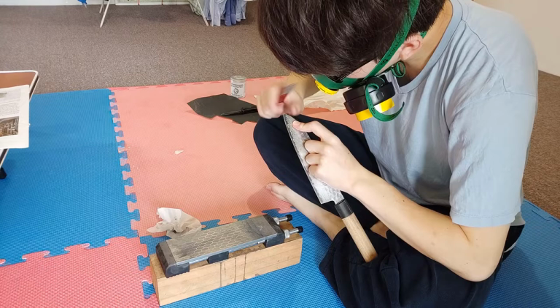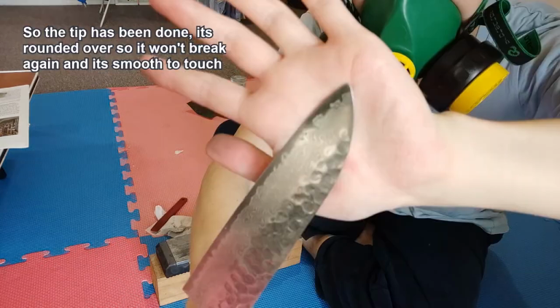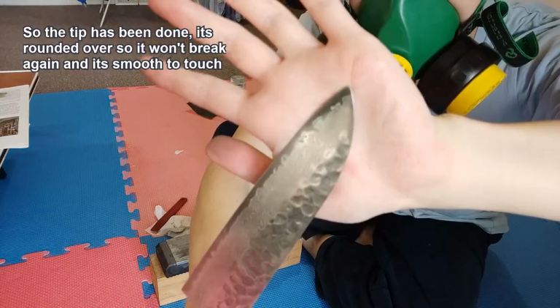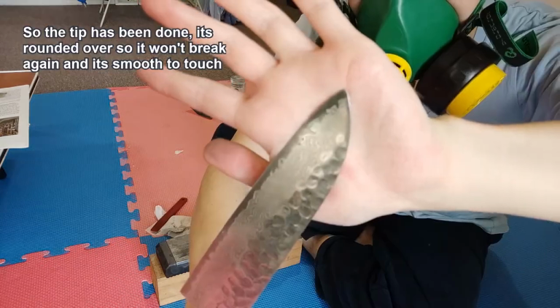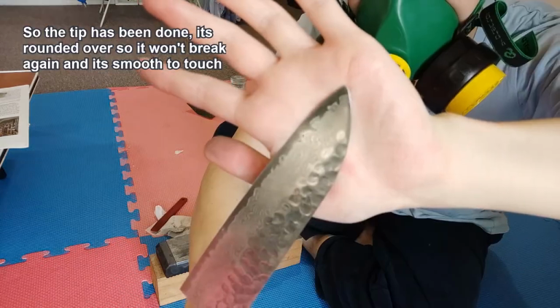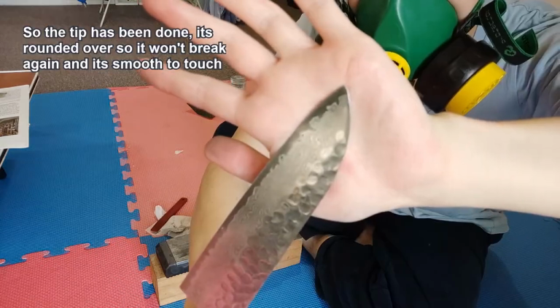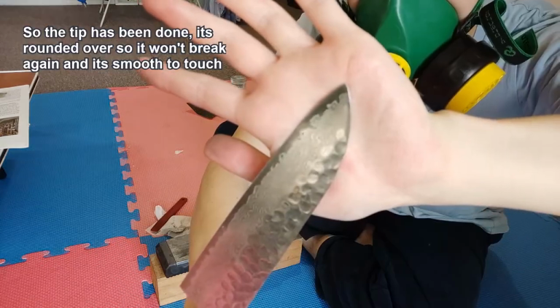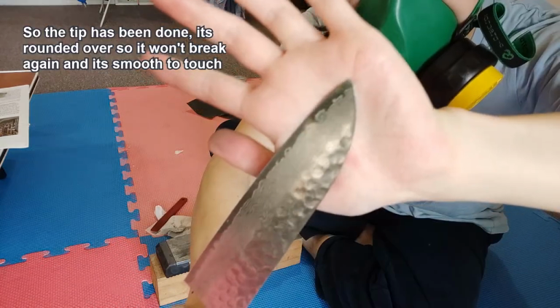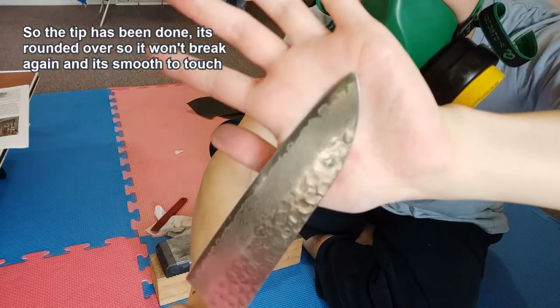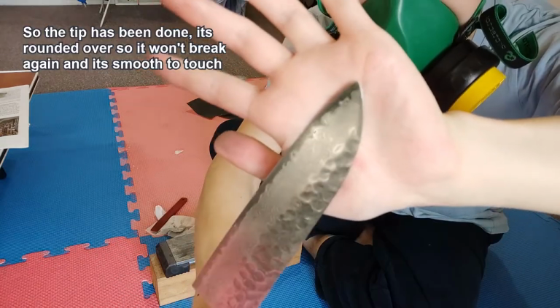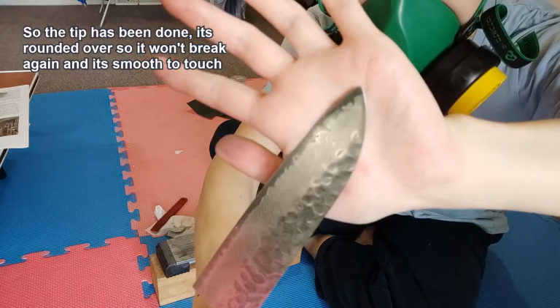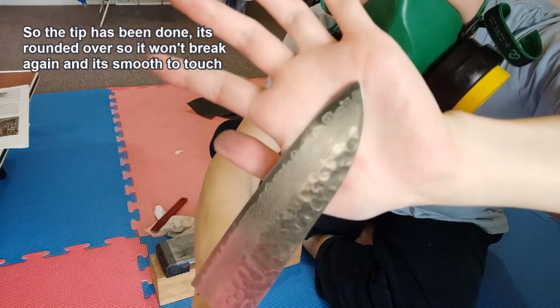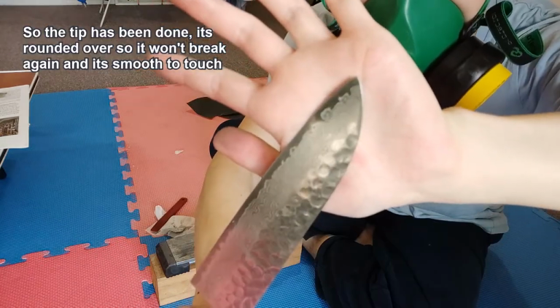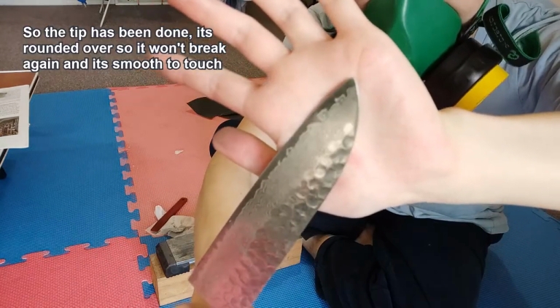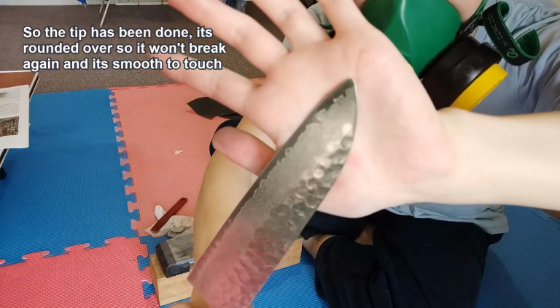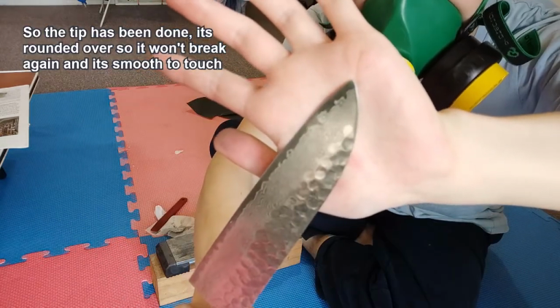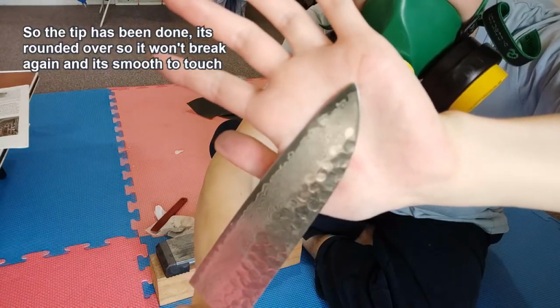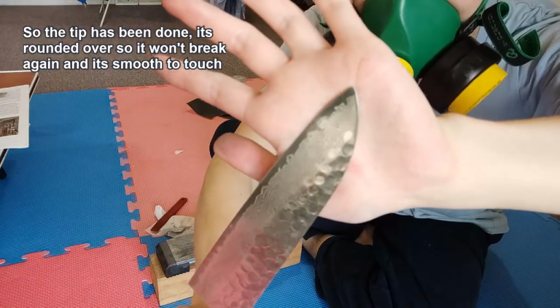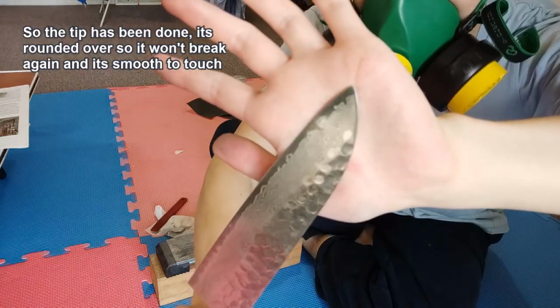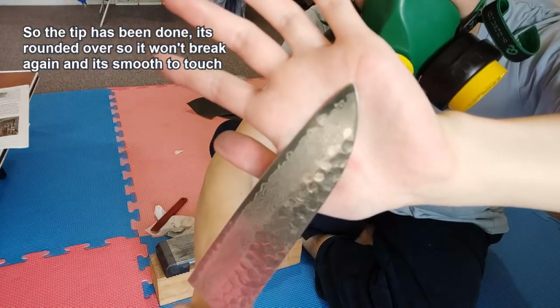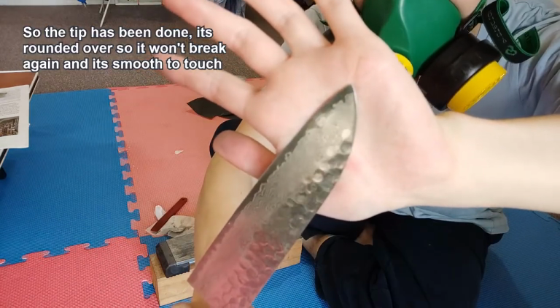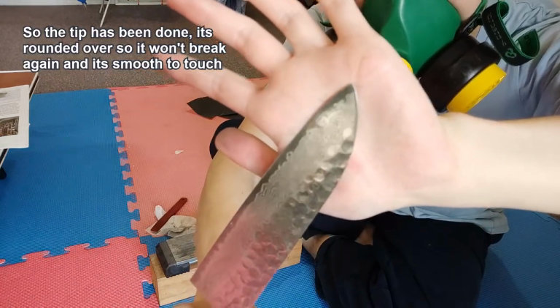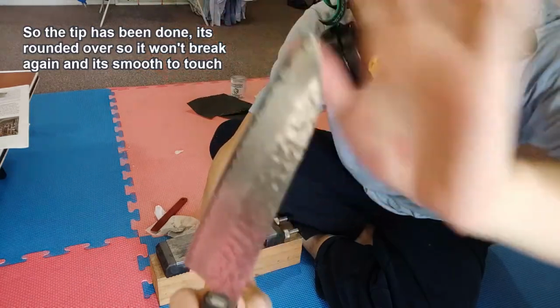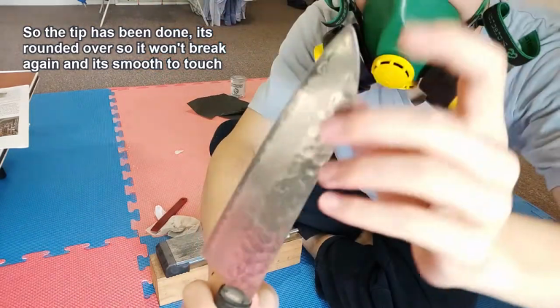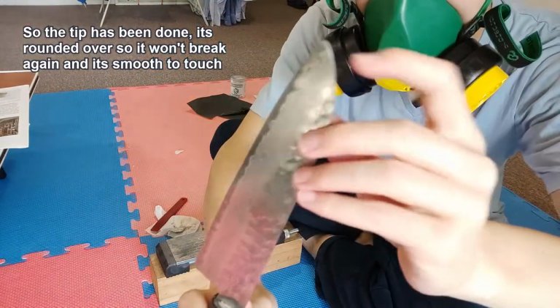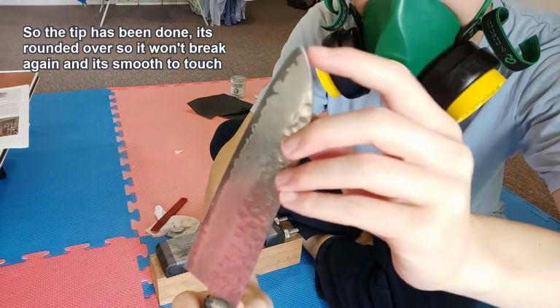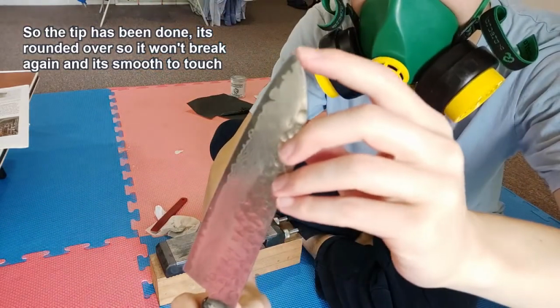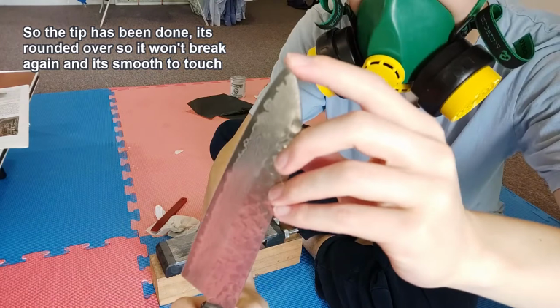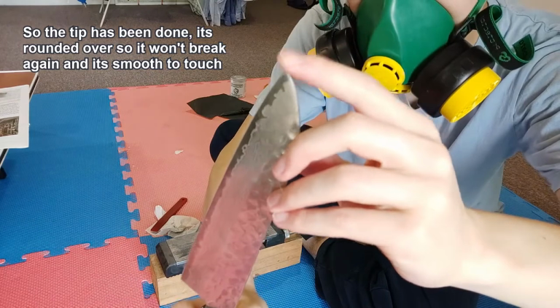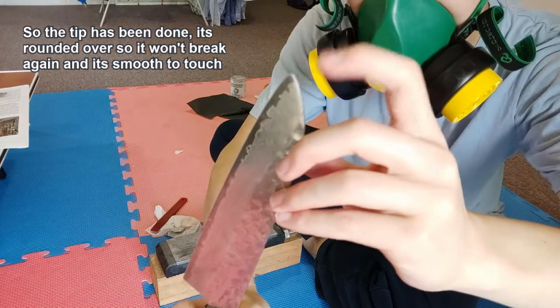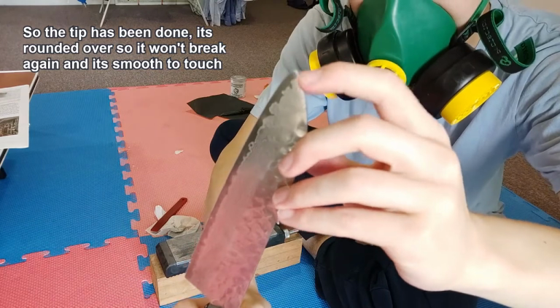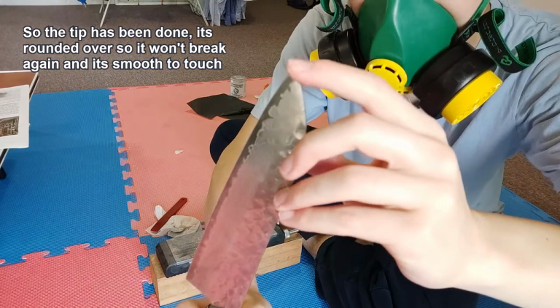The tip has been done - it's rounded over so that it won't break again, and it's smooth to touch.